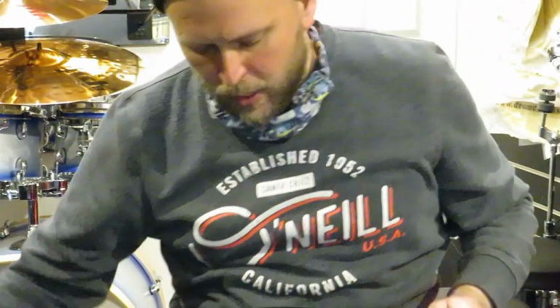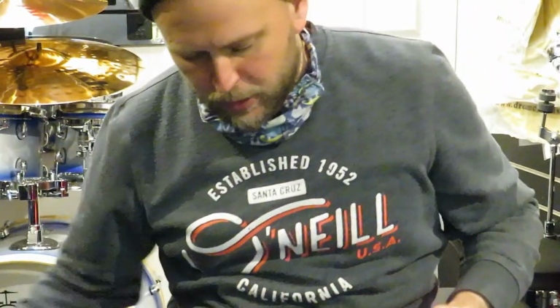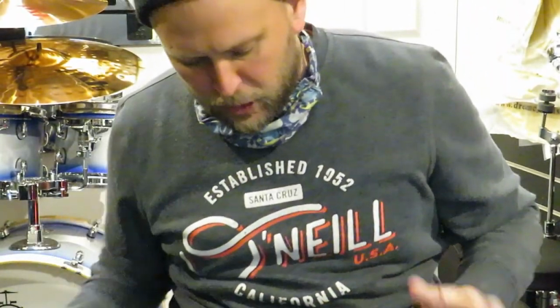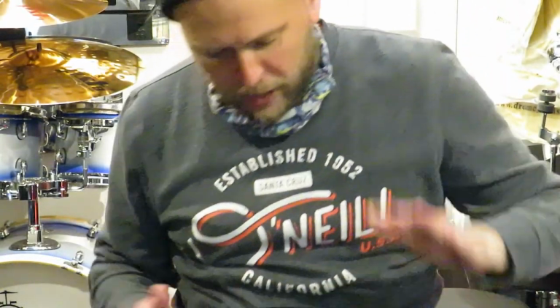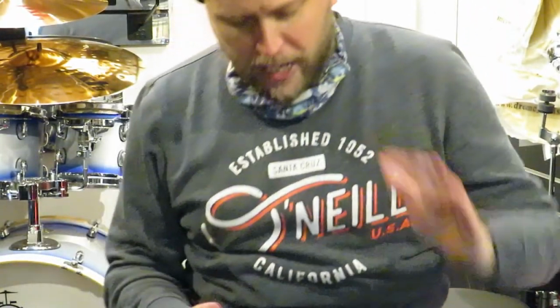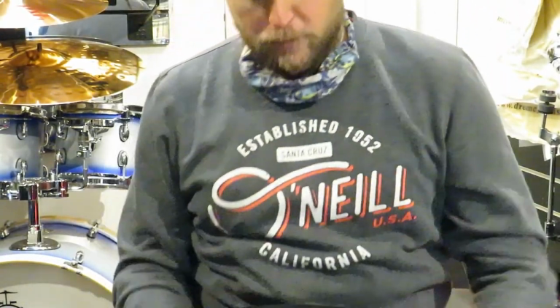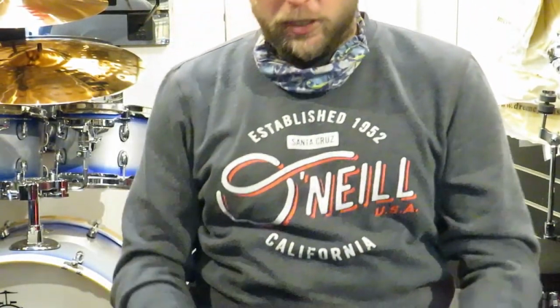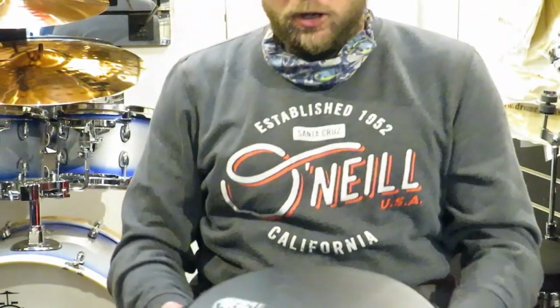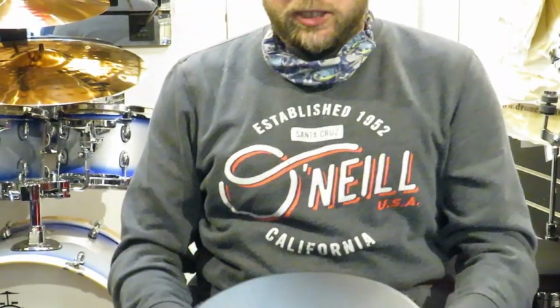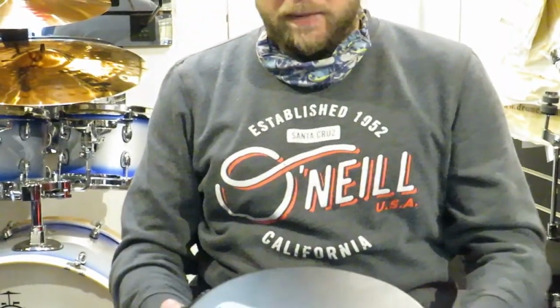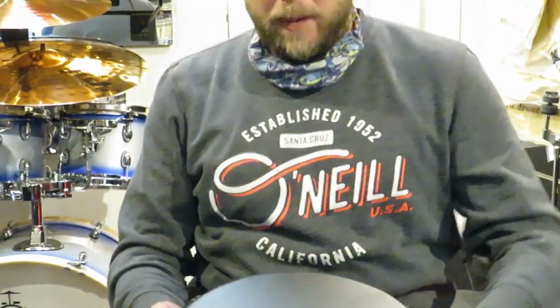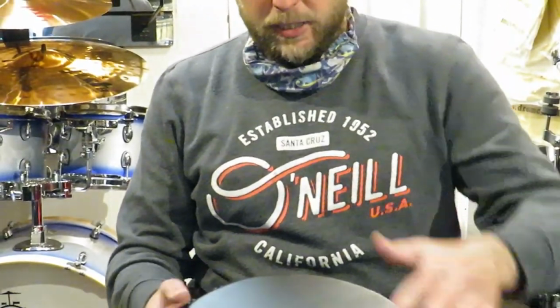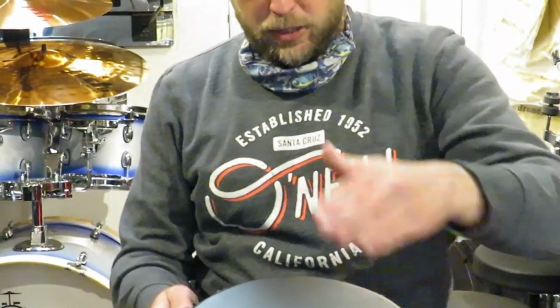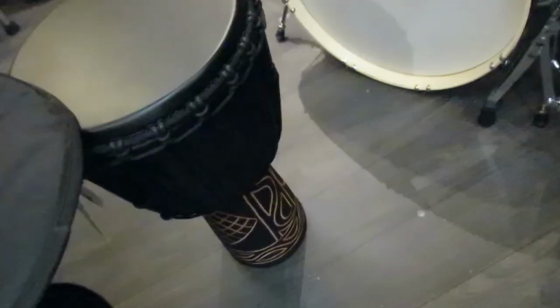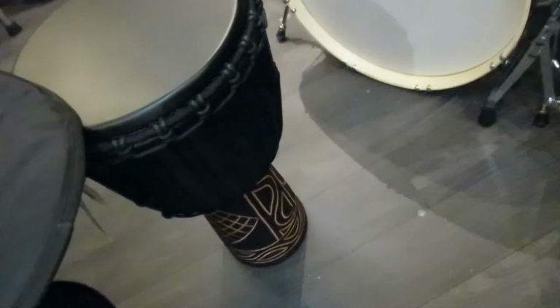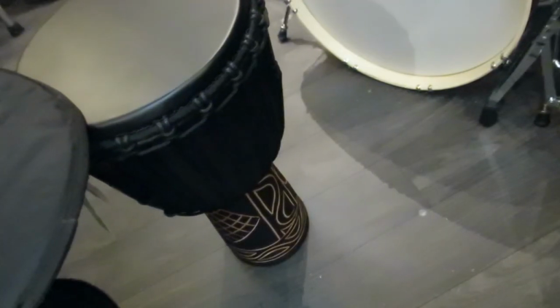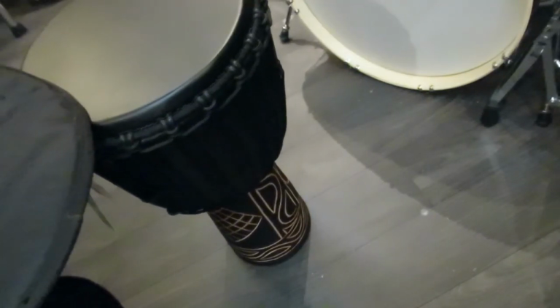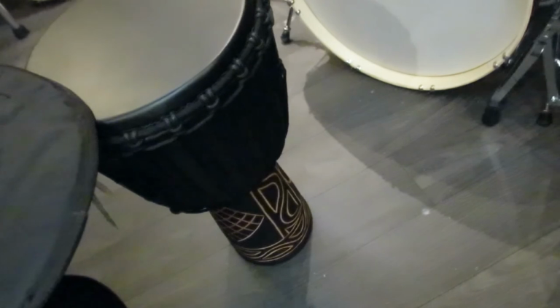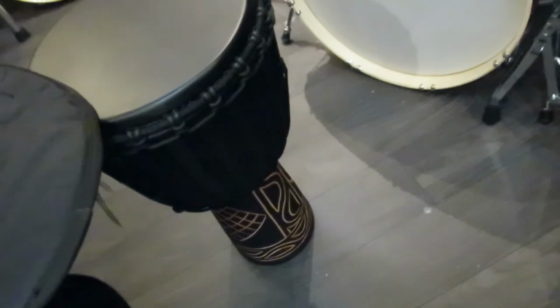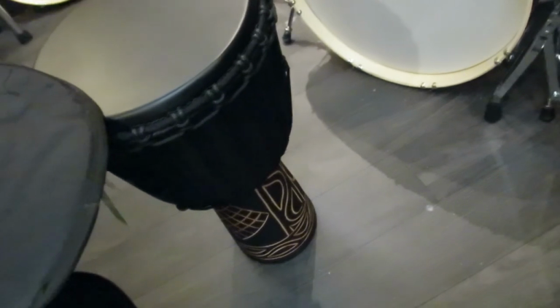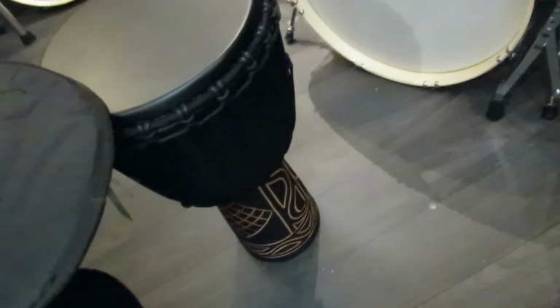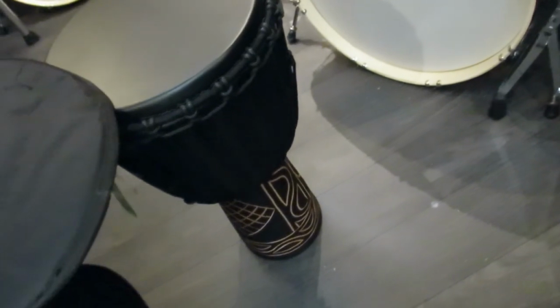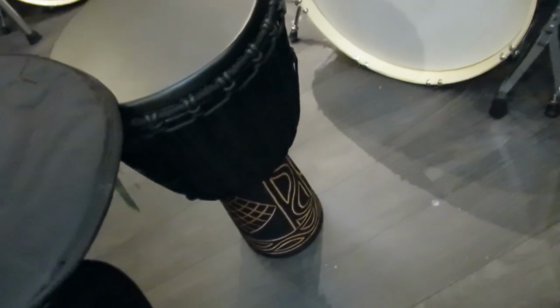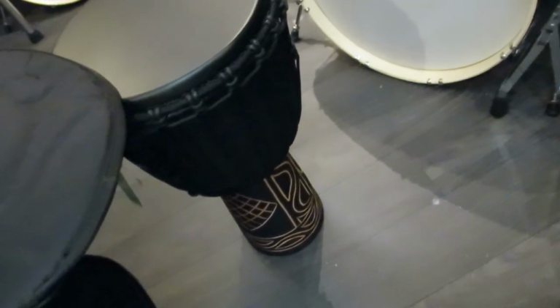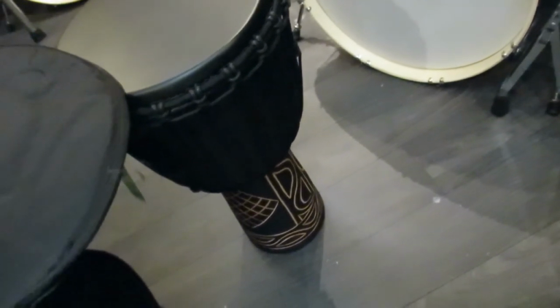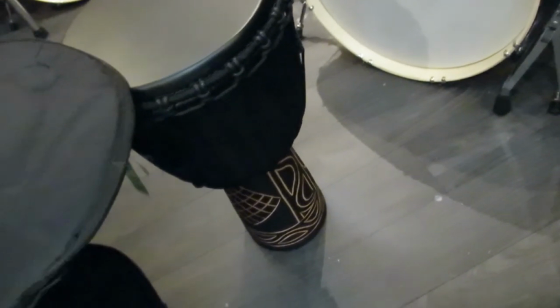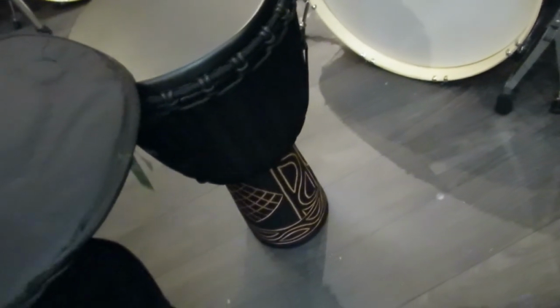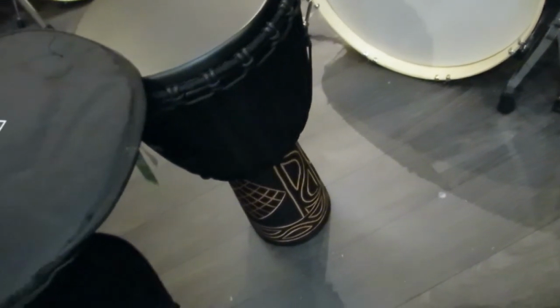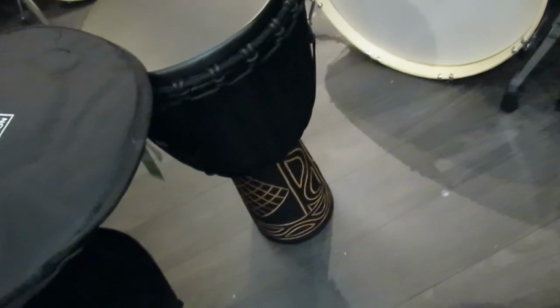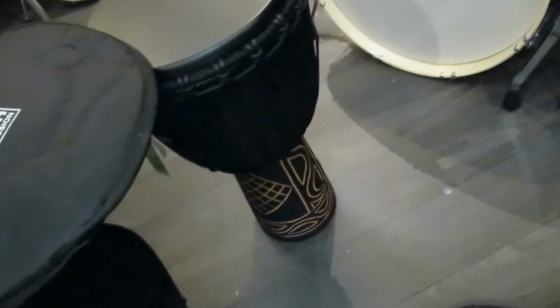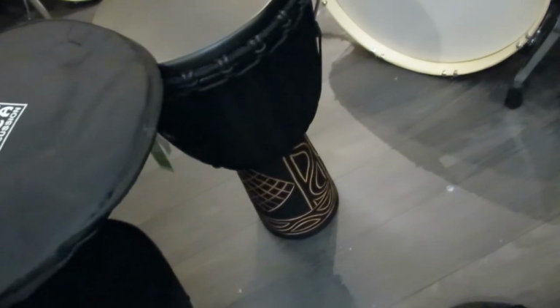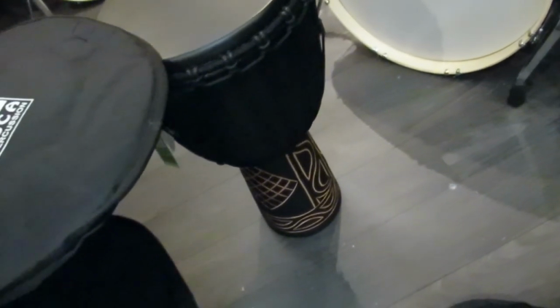Let's check it out. Nice deep bass tones. Nice and bright on the edges.